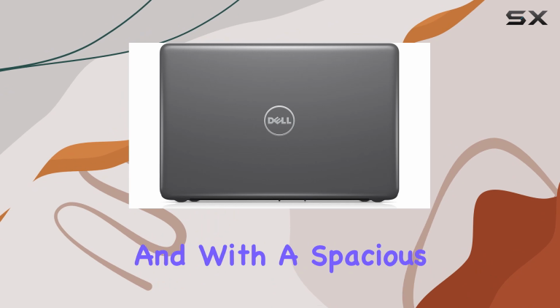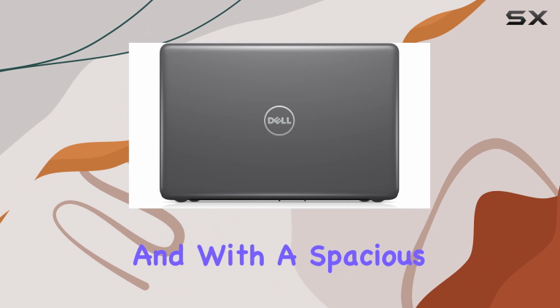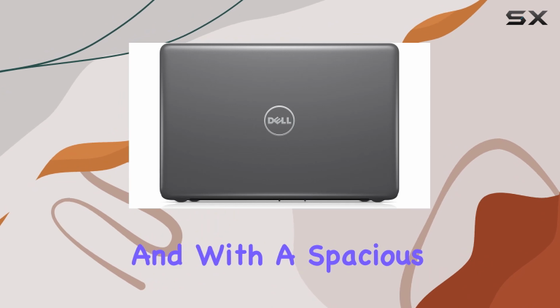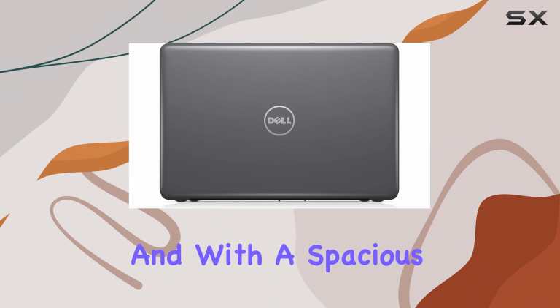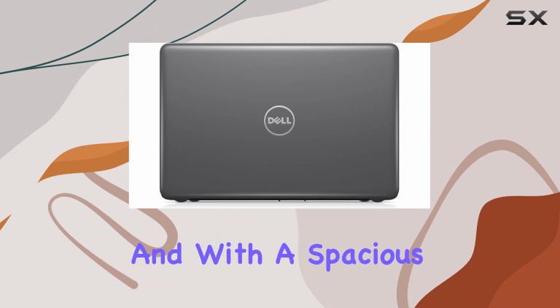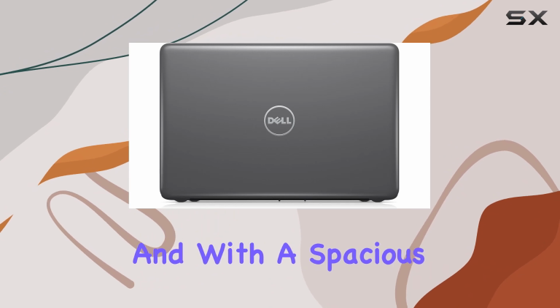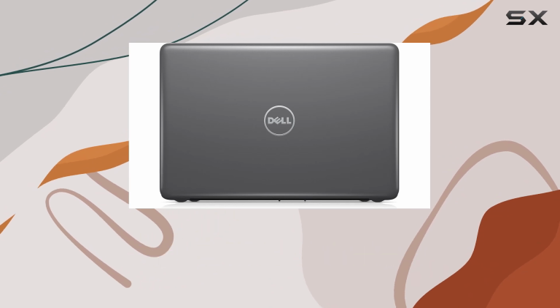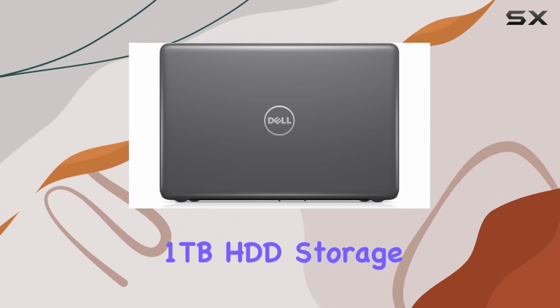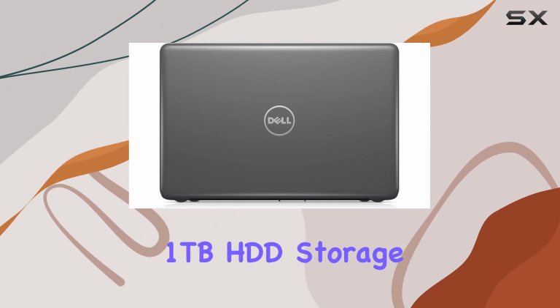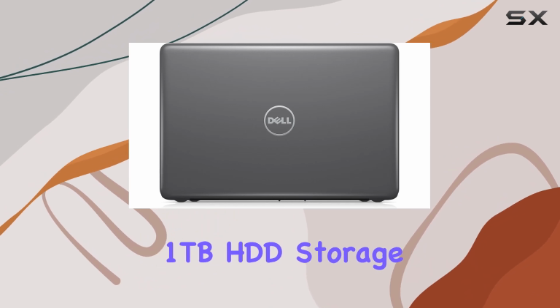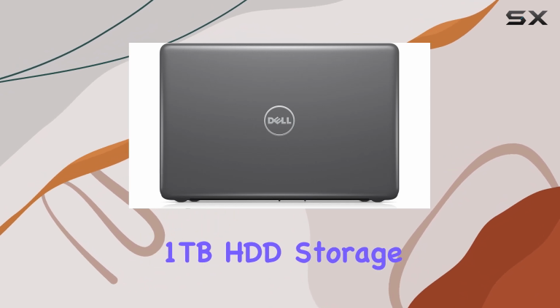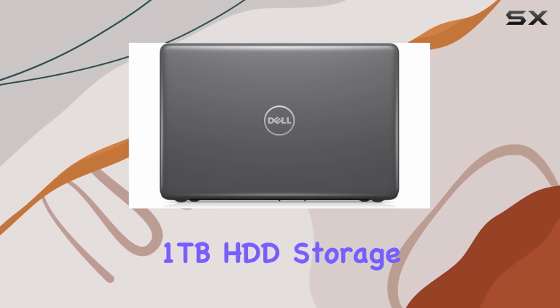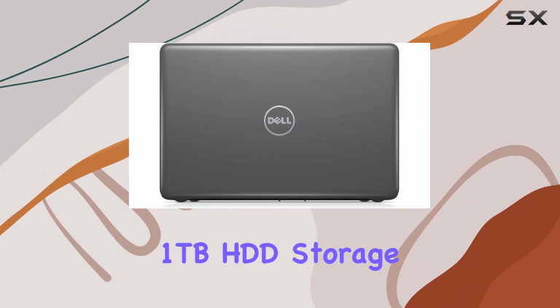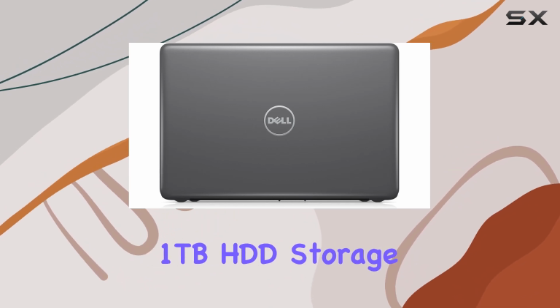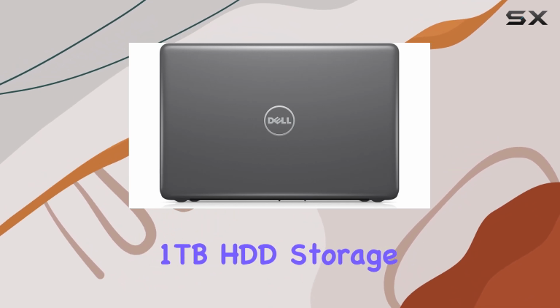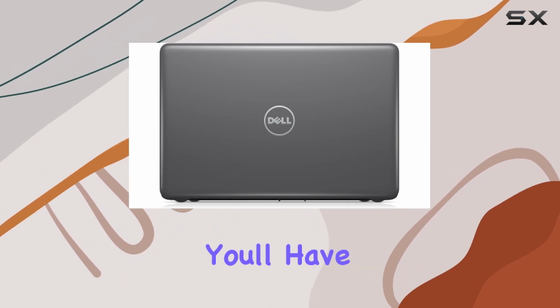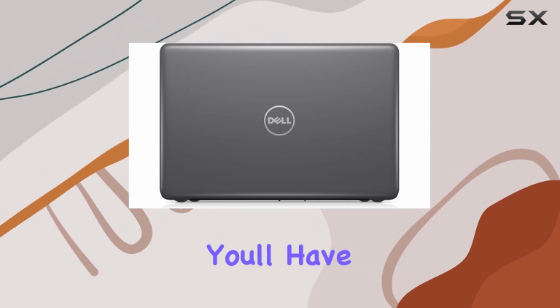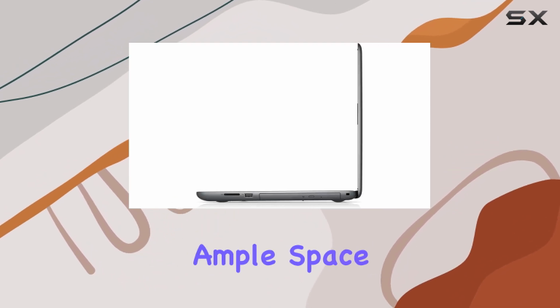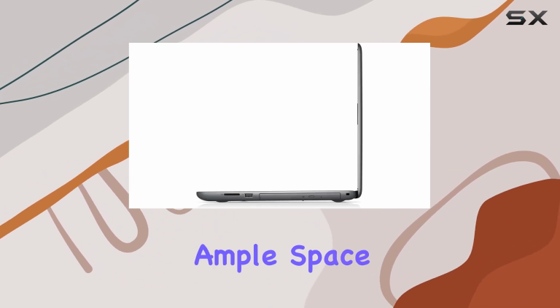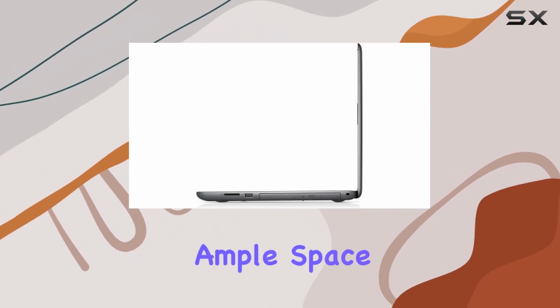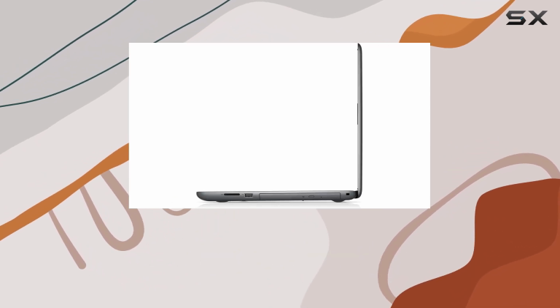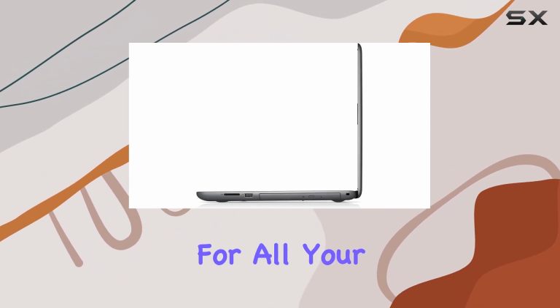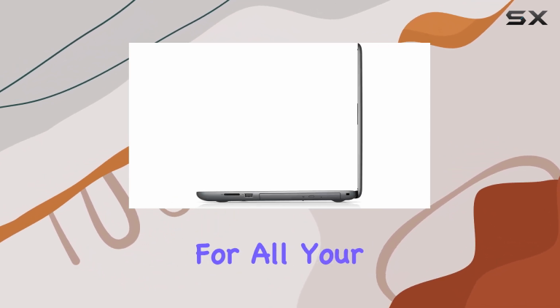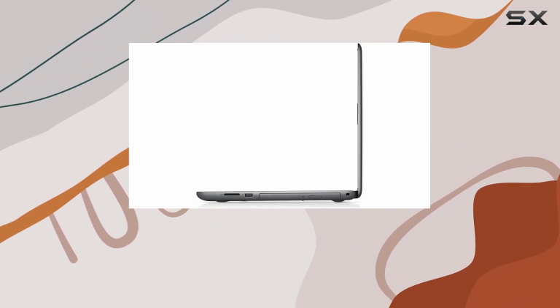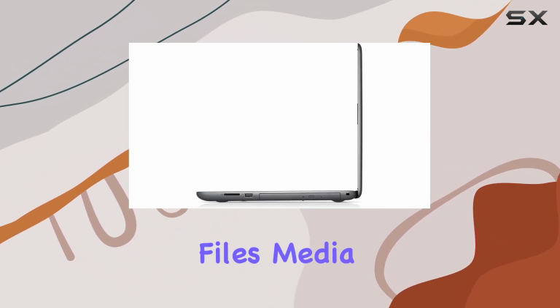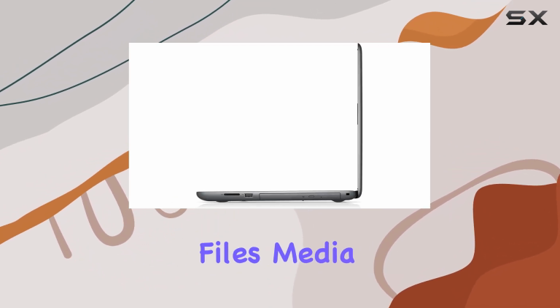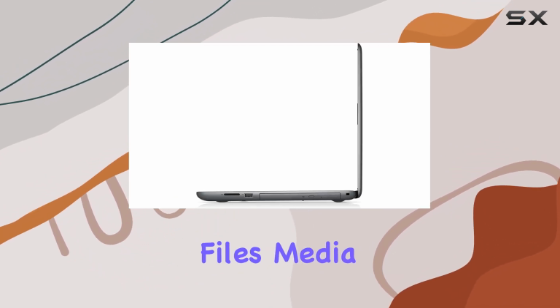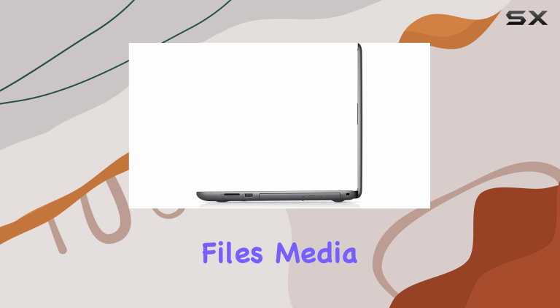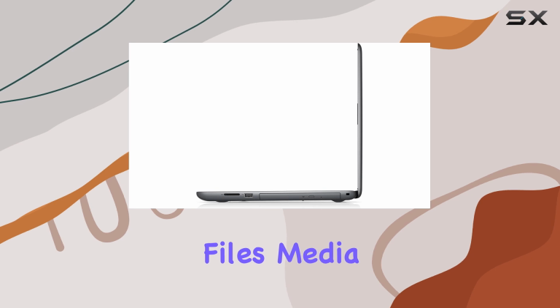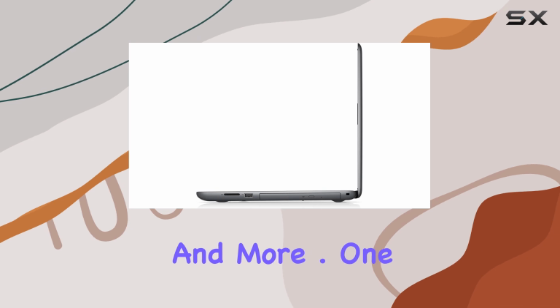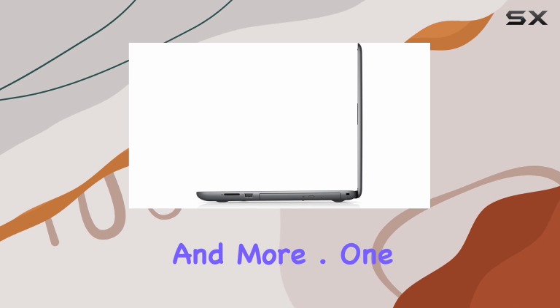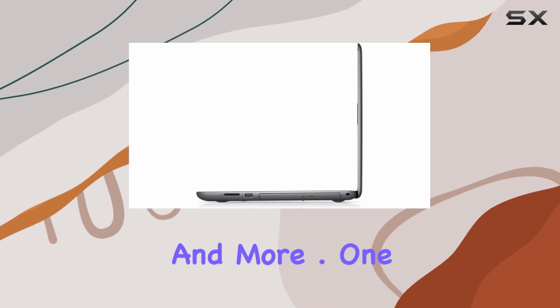And with a spacious 1TB HDD storage, you'll have ample space for all your files, media, and more.